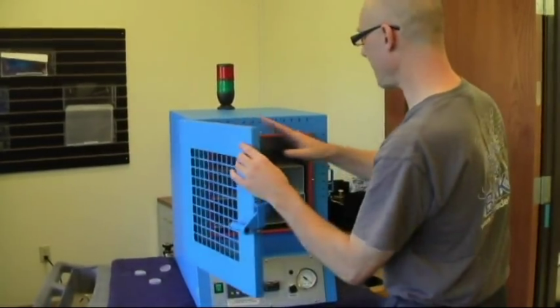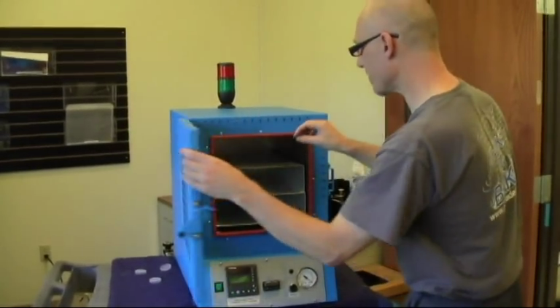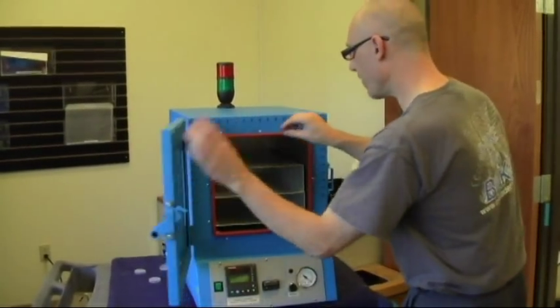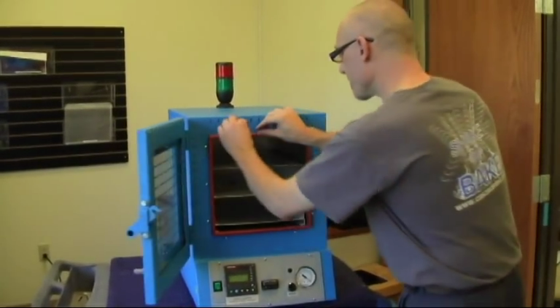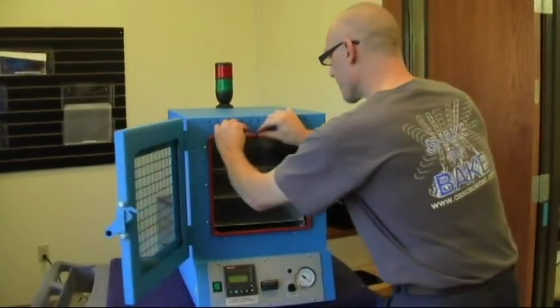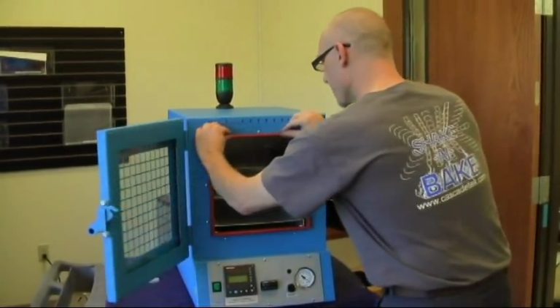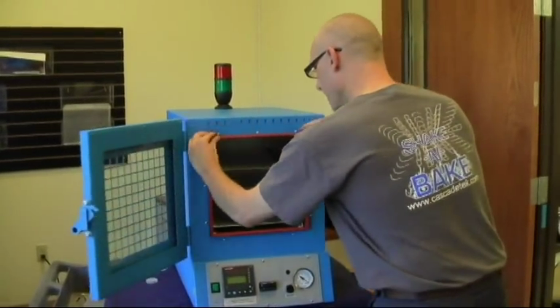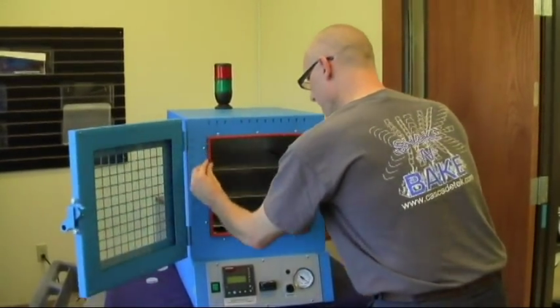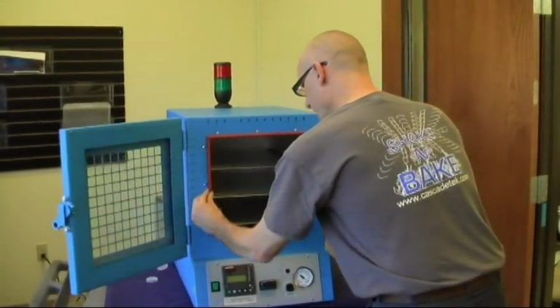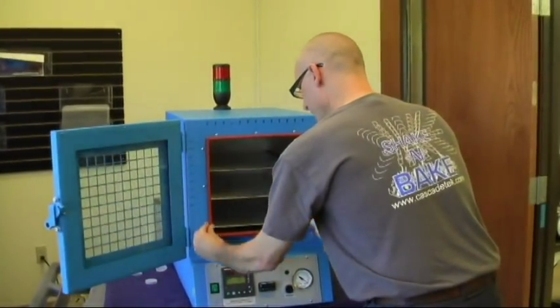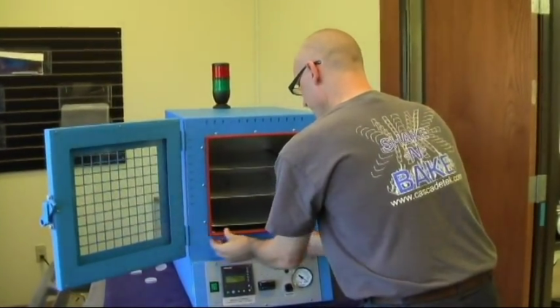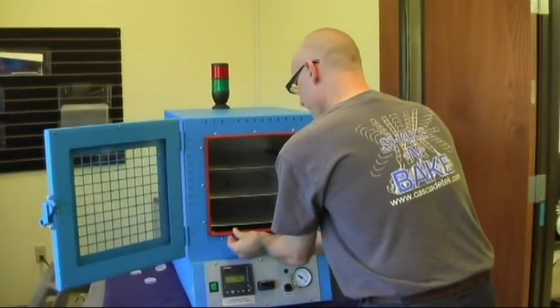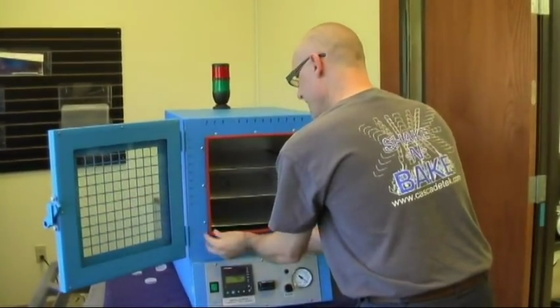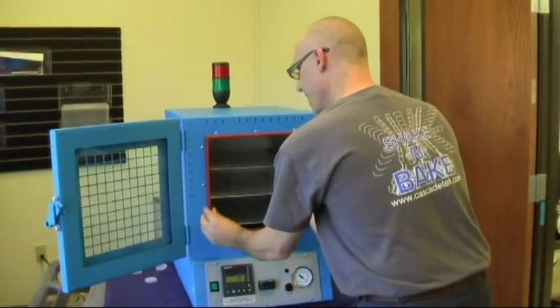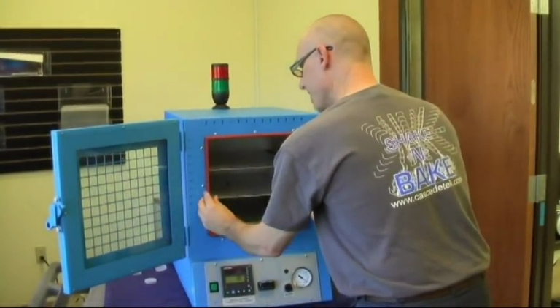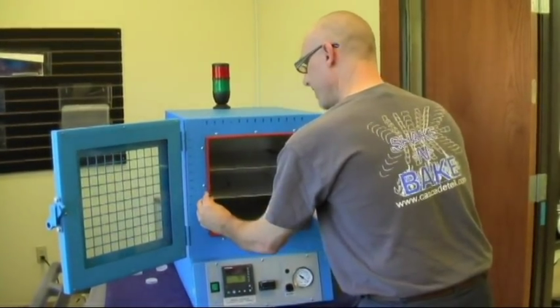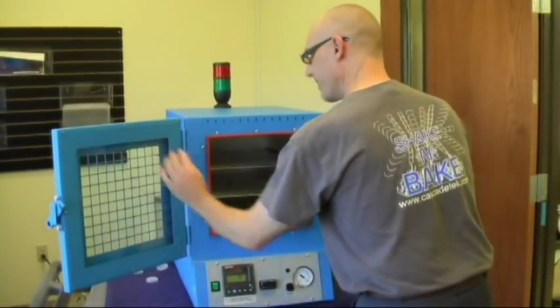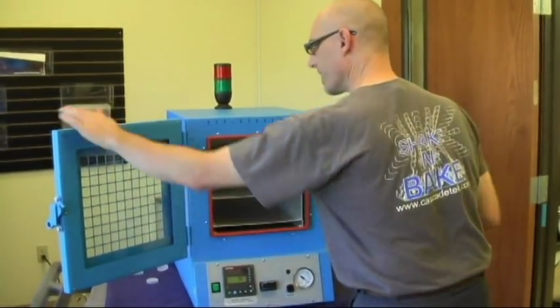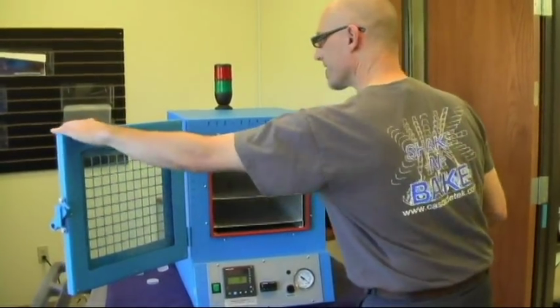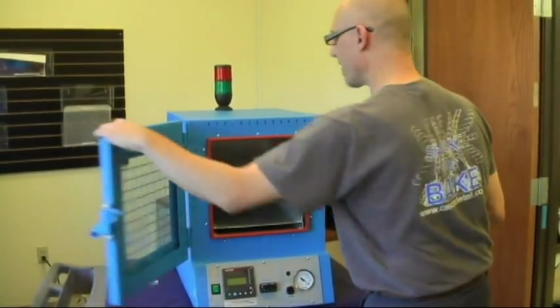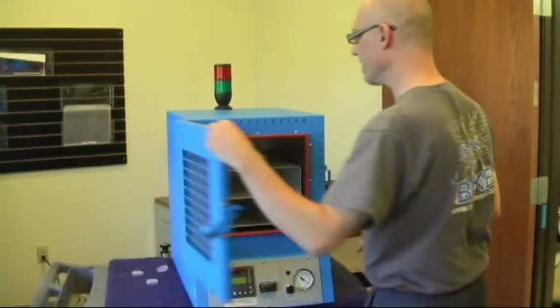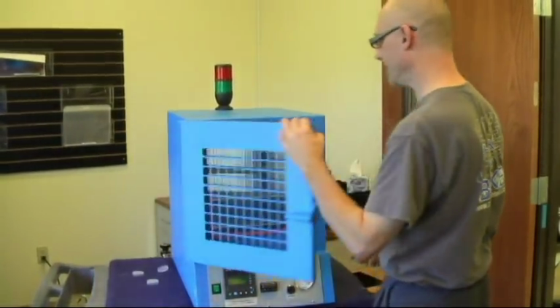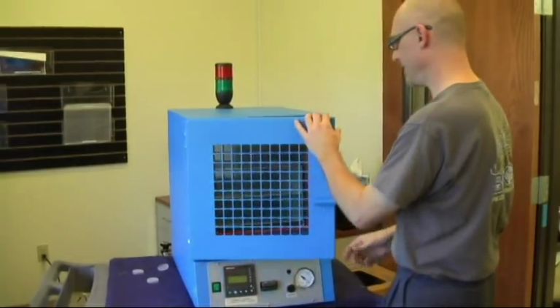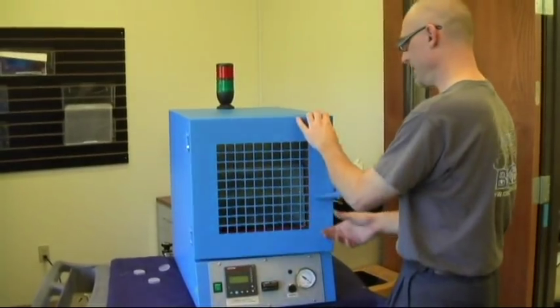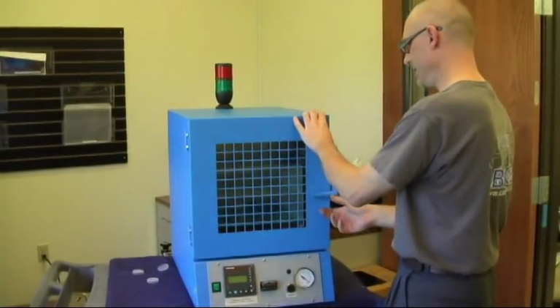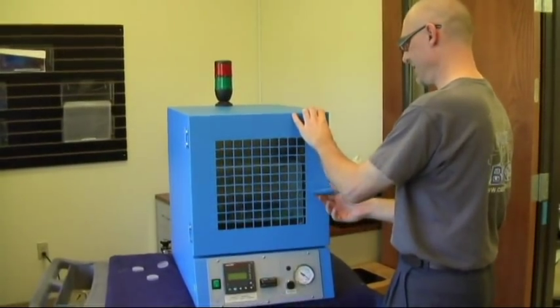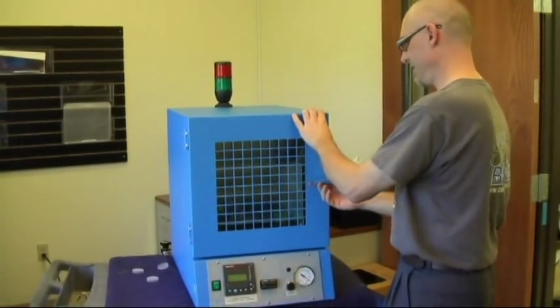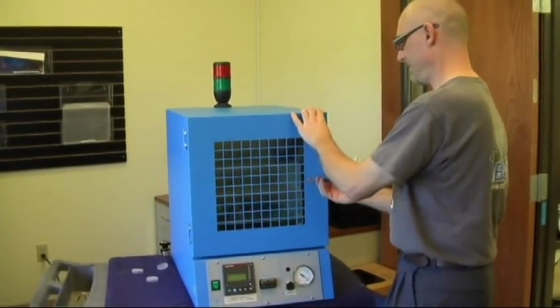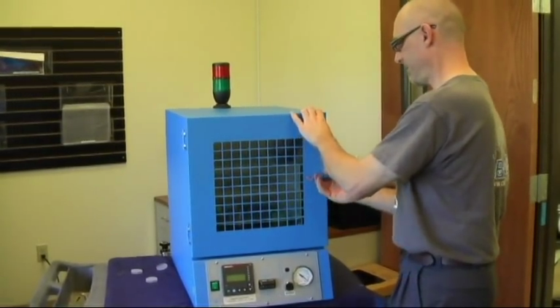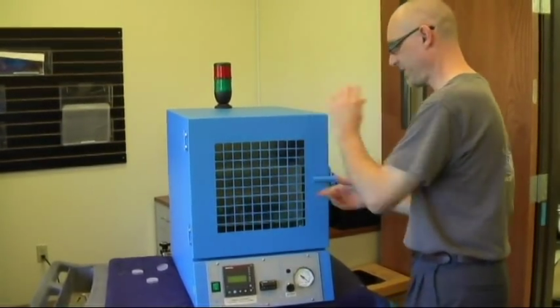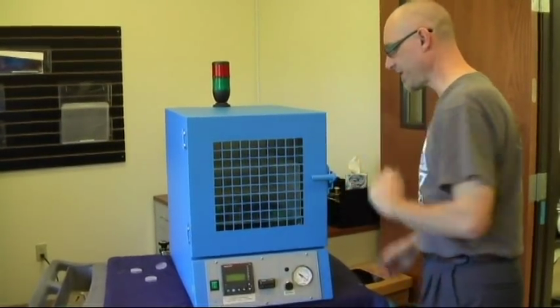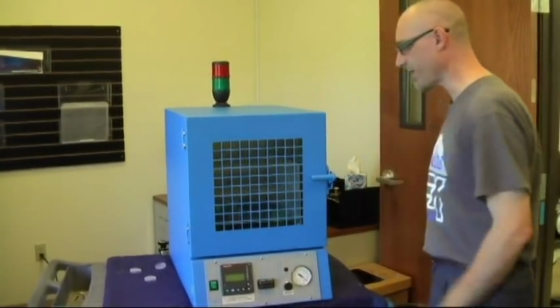Always make sure that your seal is fully installed.